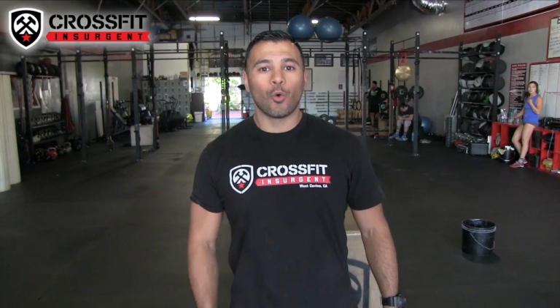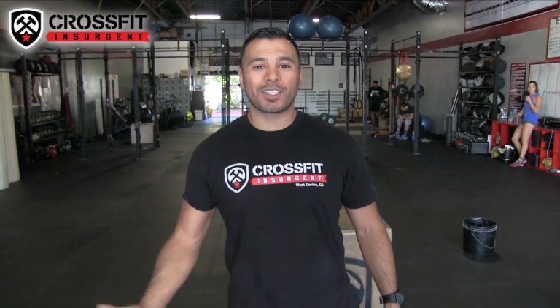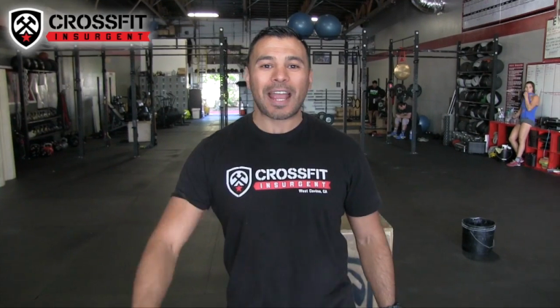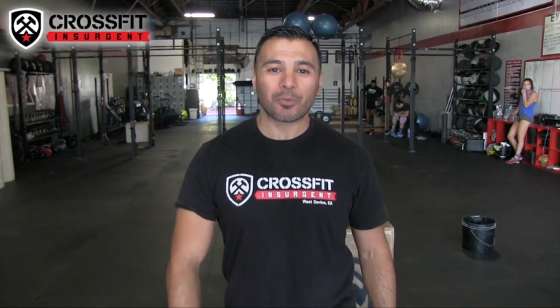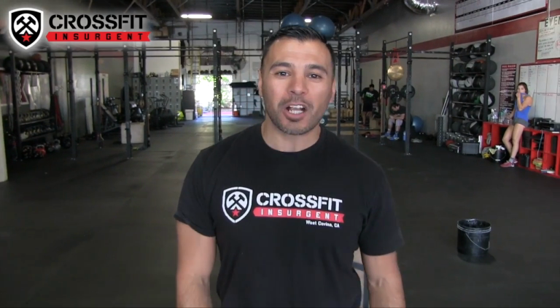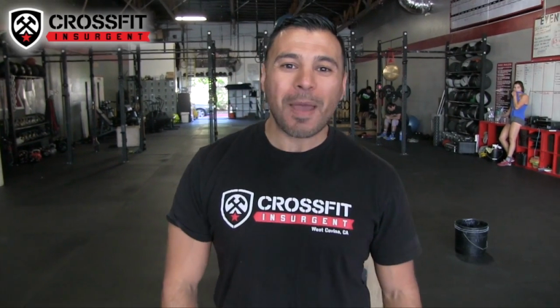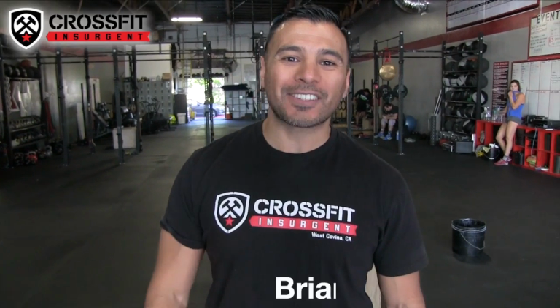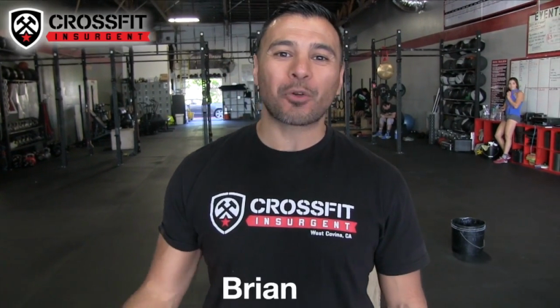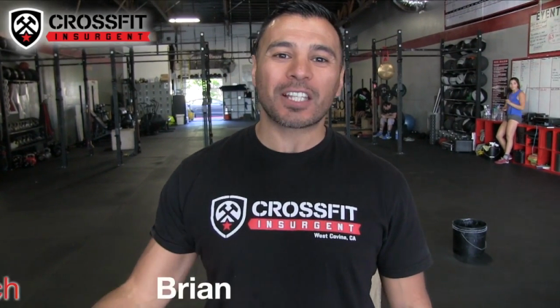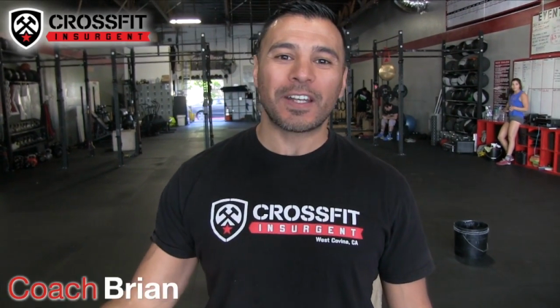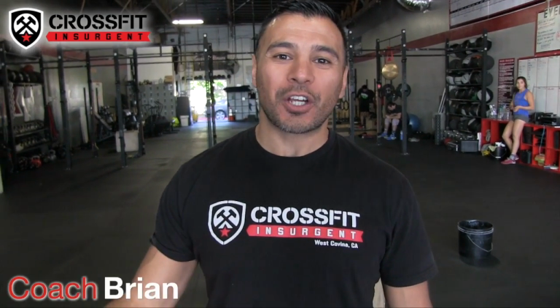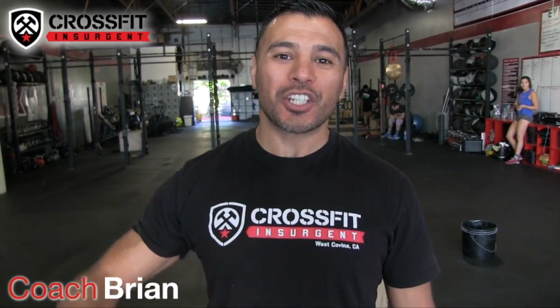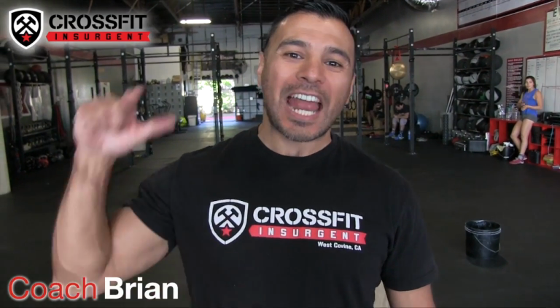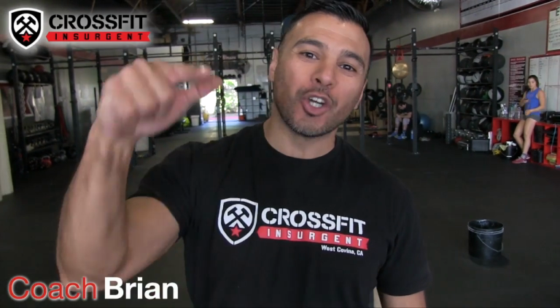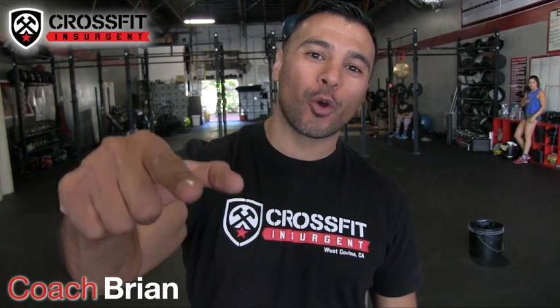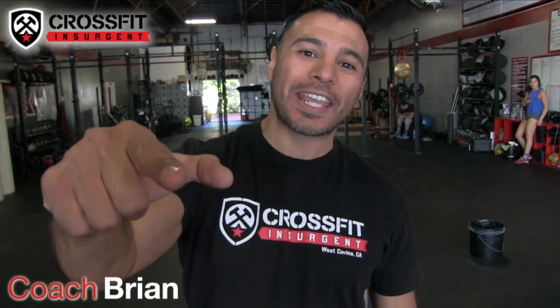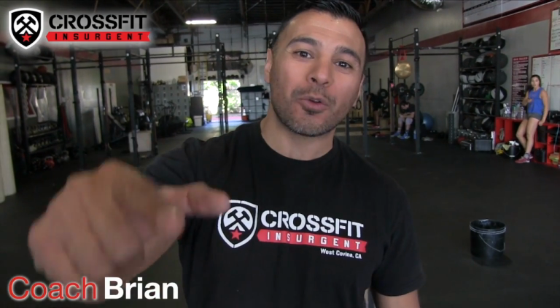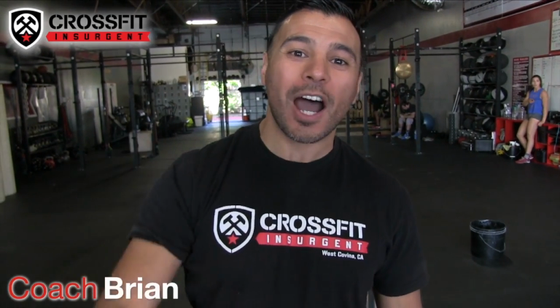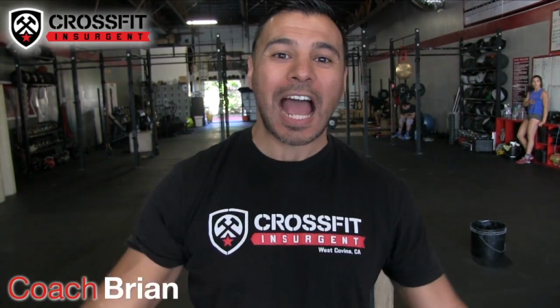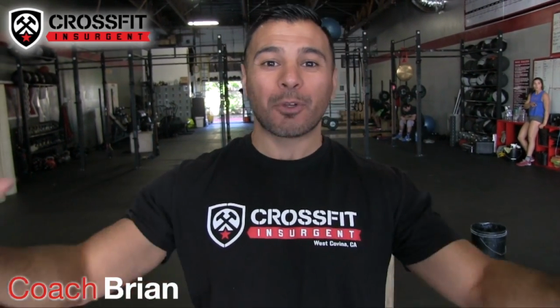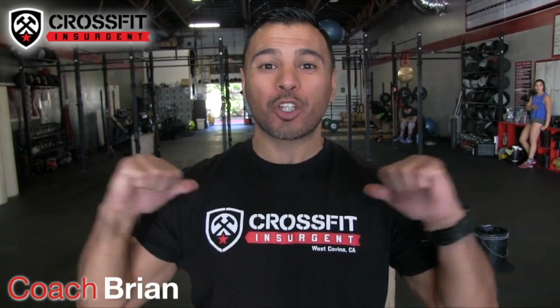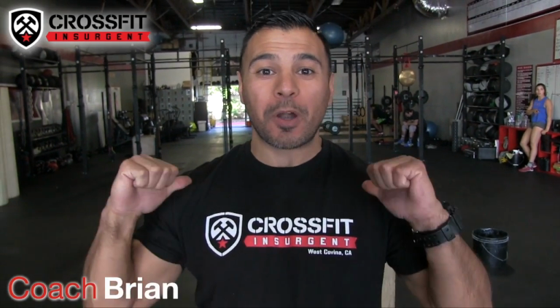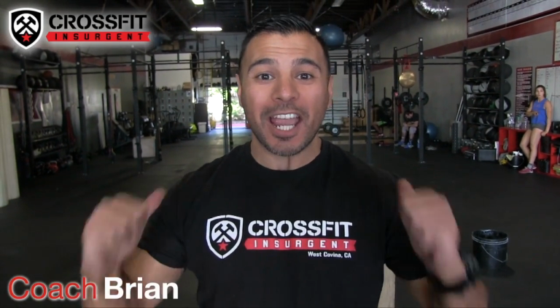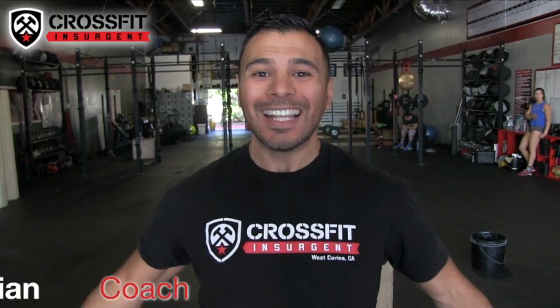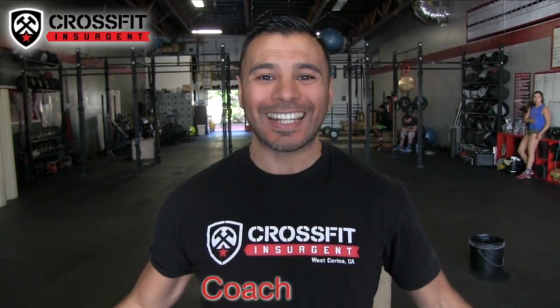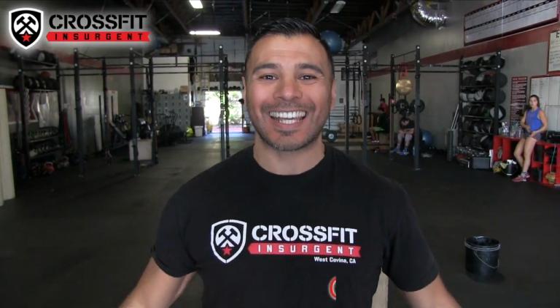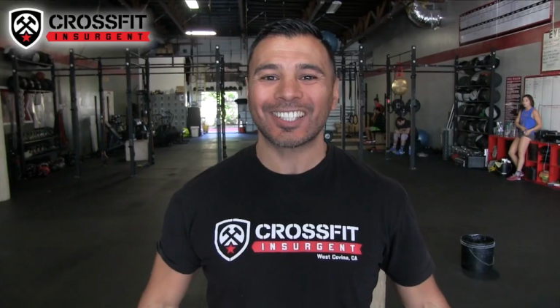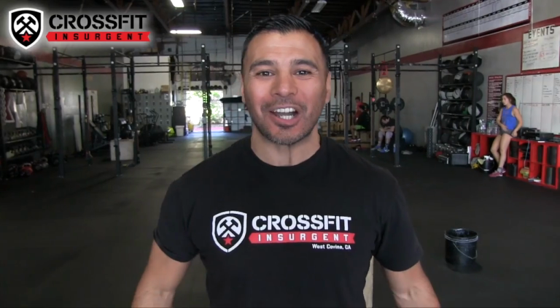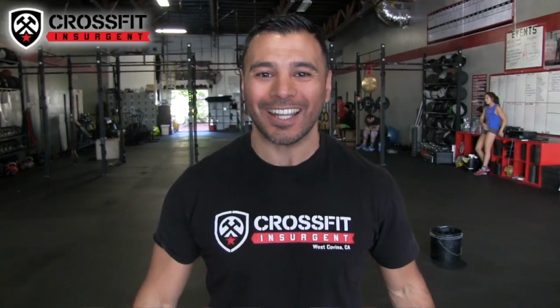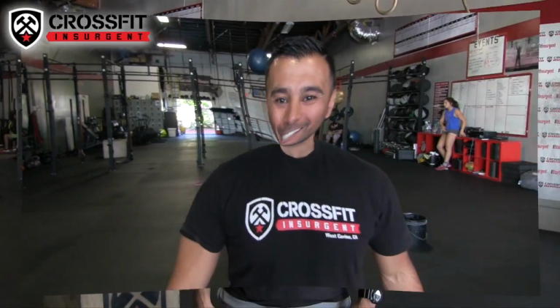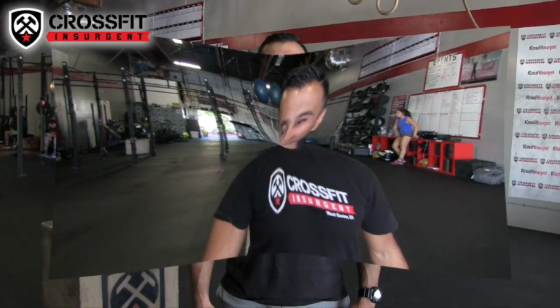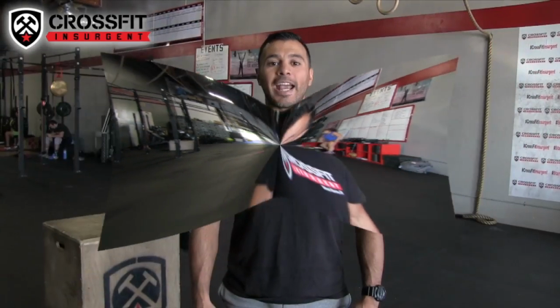What's up guys, welcome back to CrossFit Insurgent and your Weekend One. I'm Coach Brian, let's get it started.